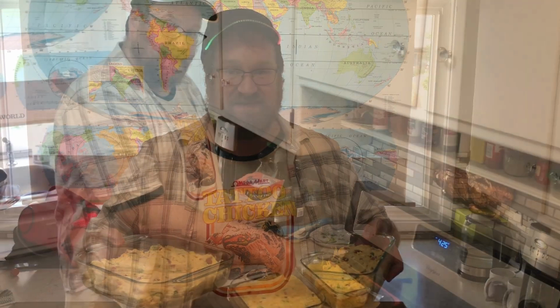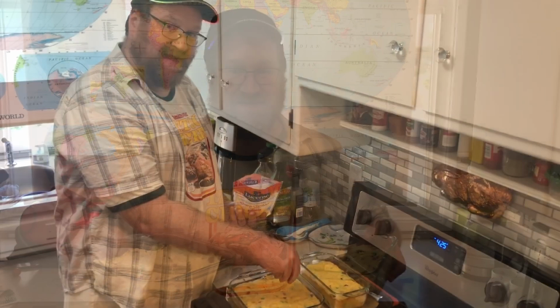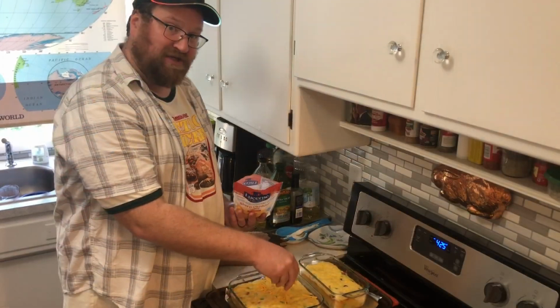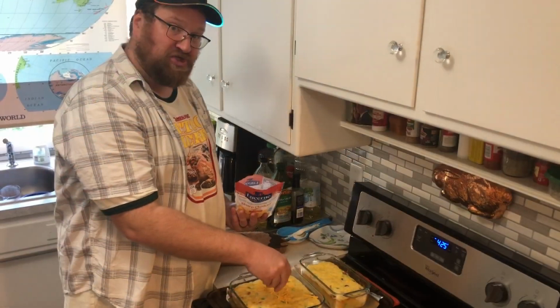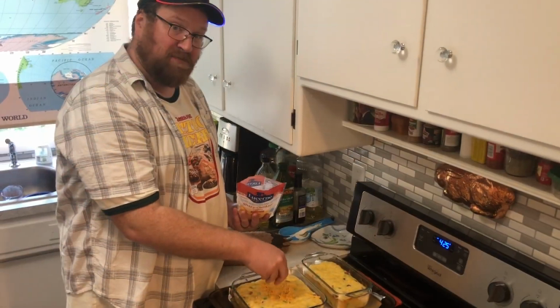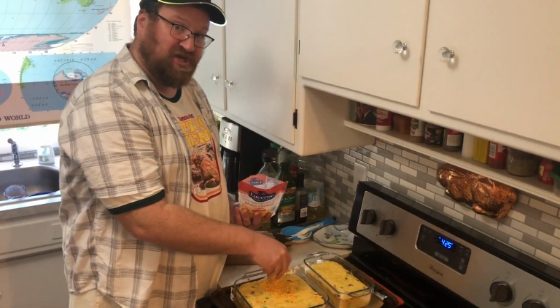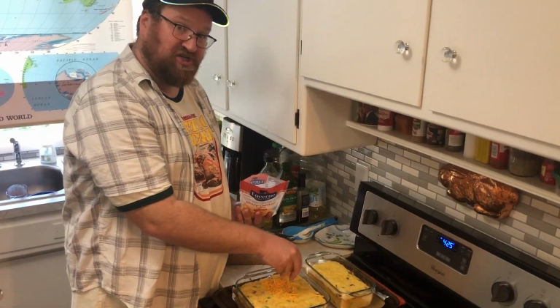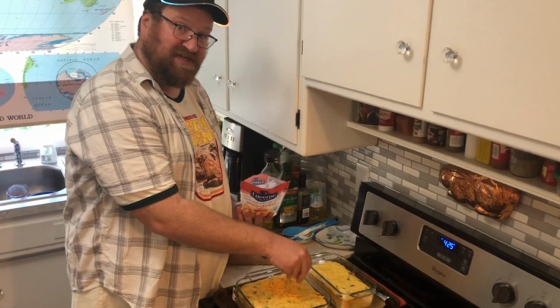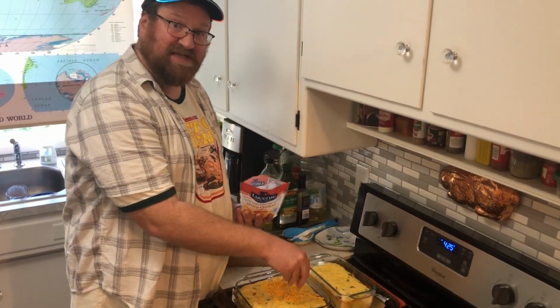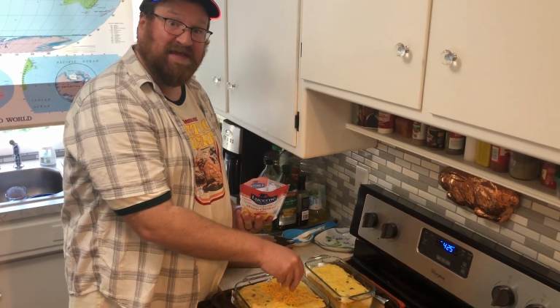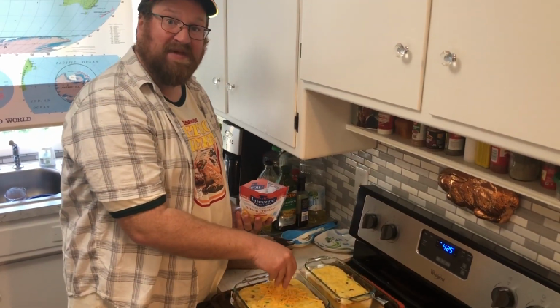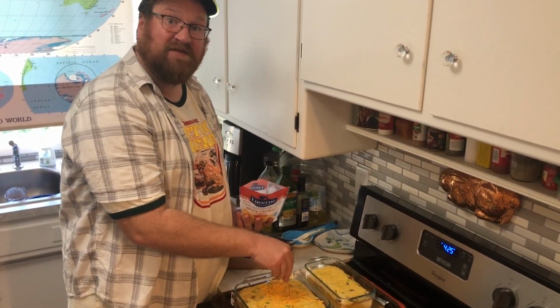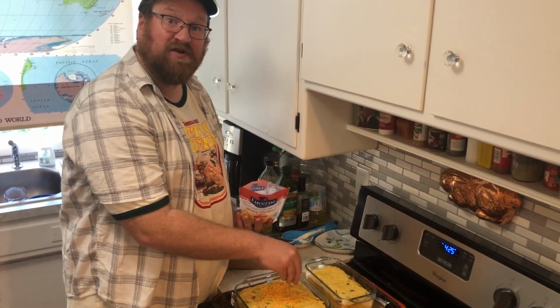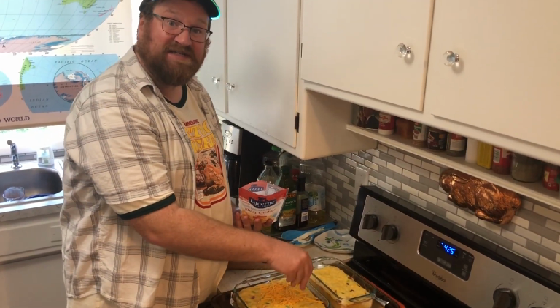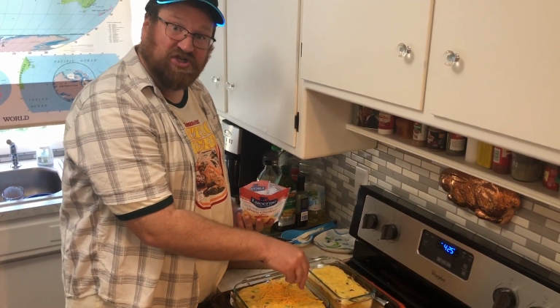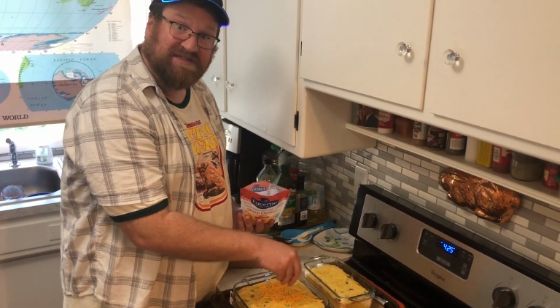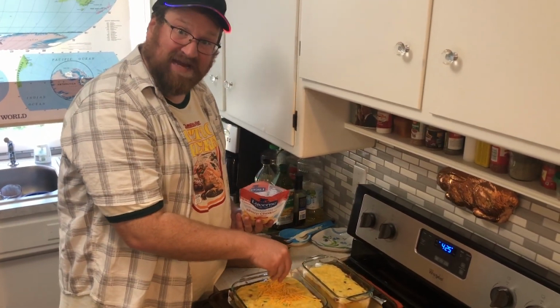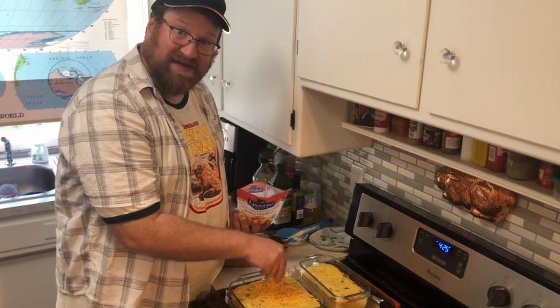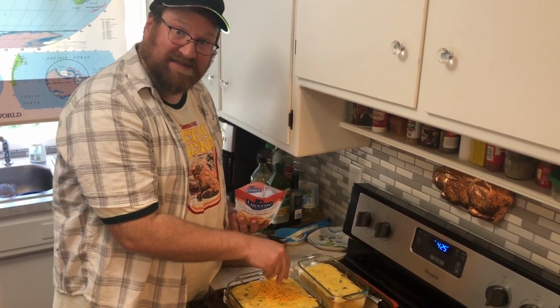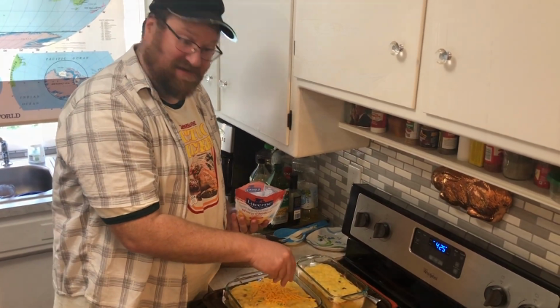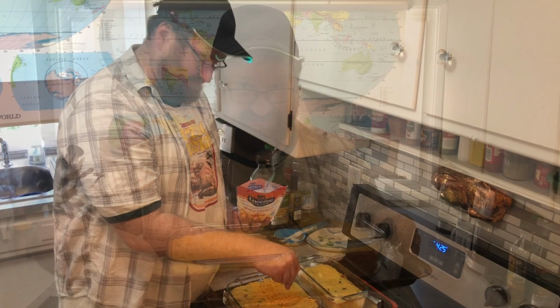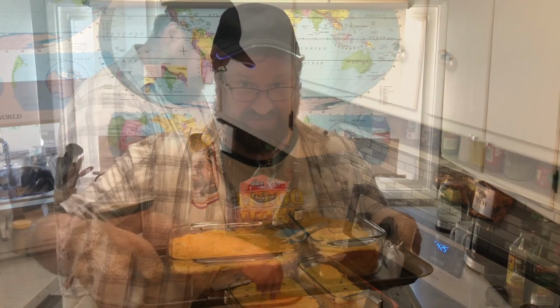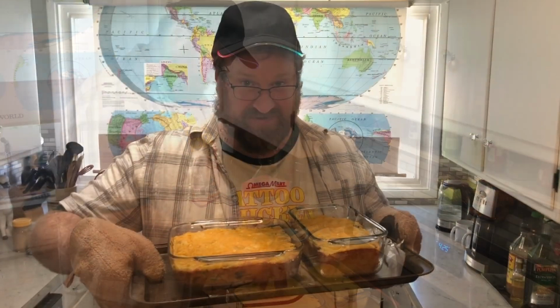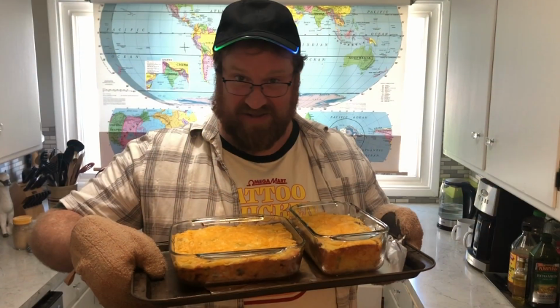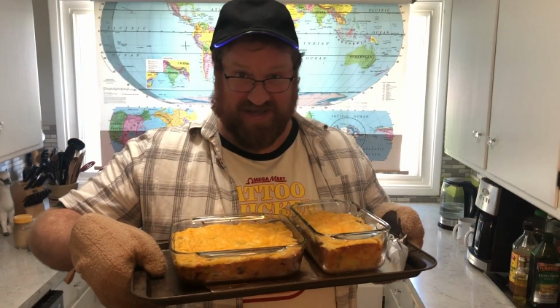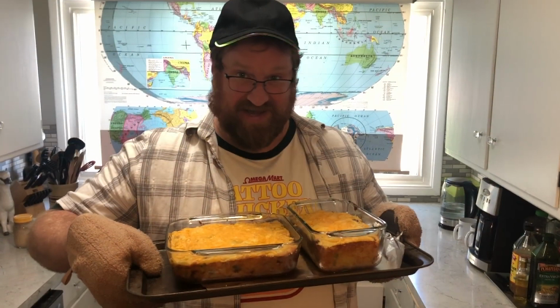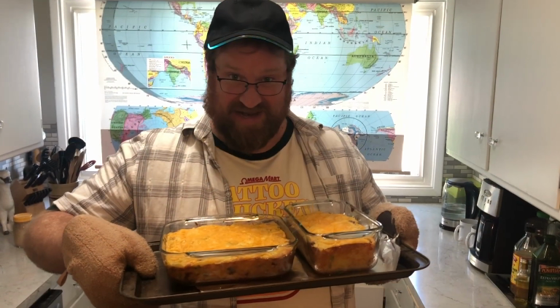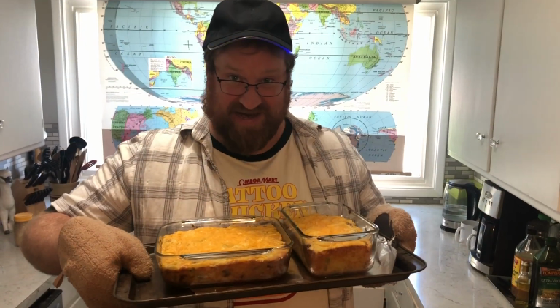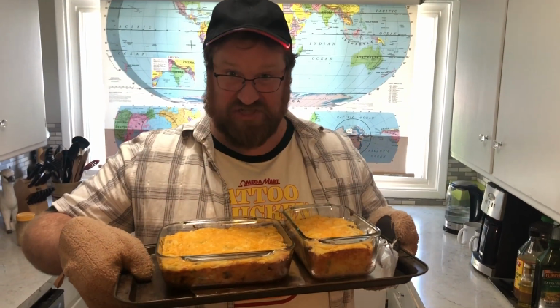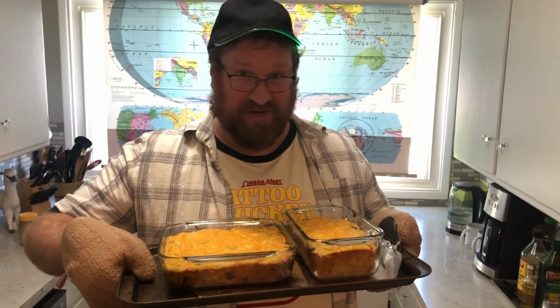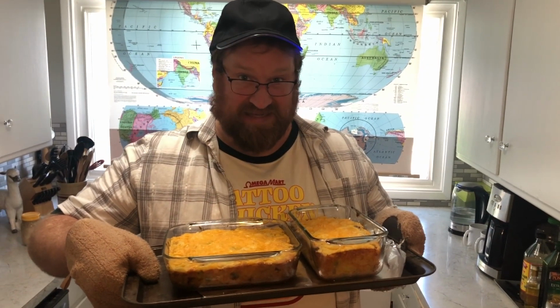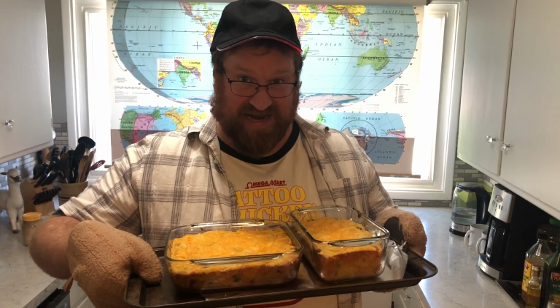Add a little sharp cheddar cheese and then bake for an additional 10 minutes.